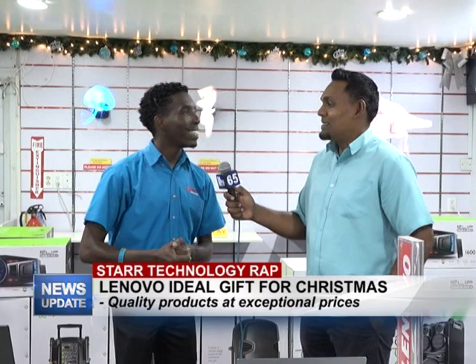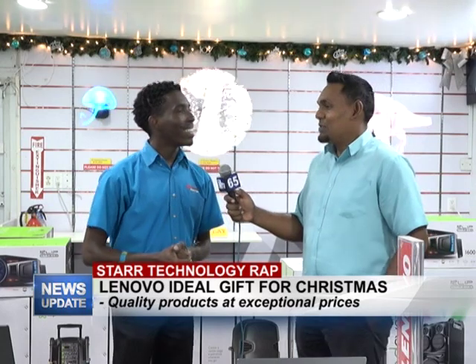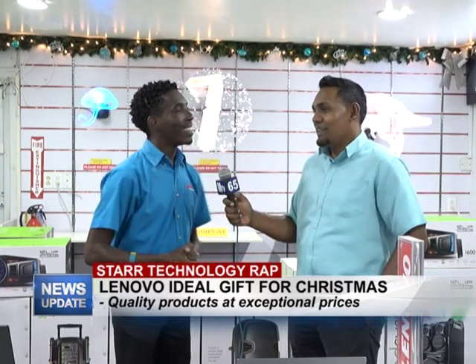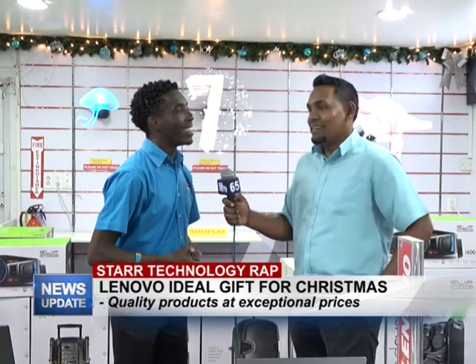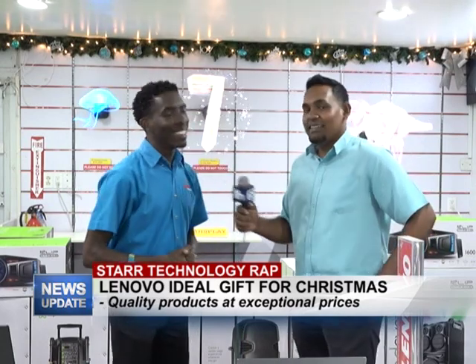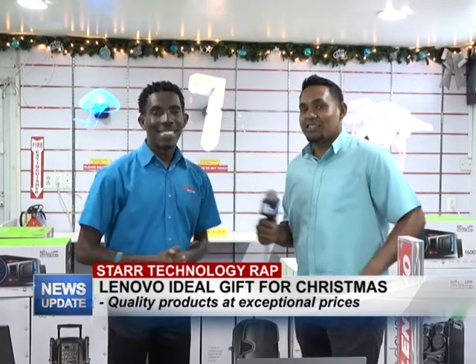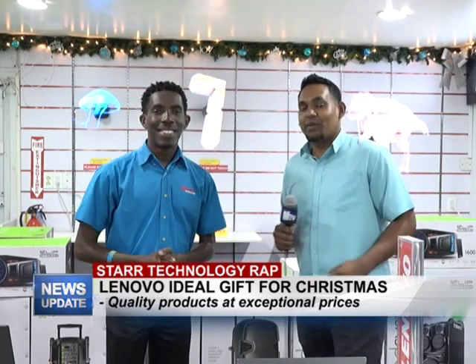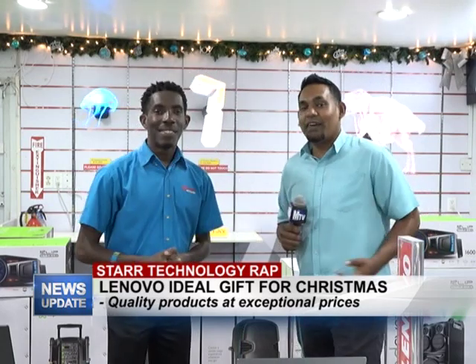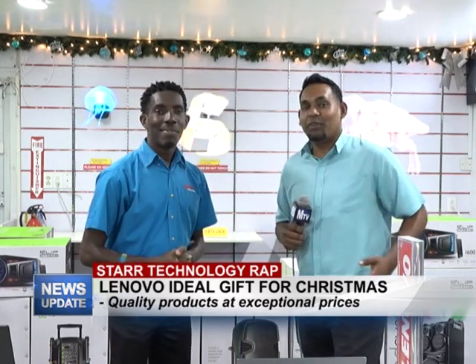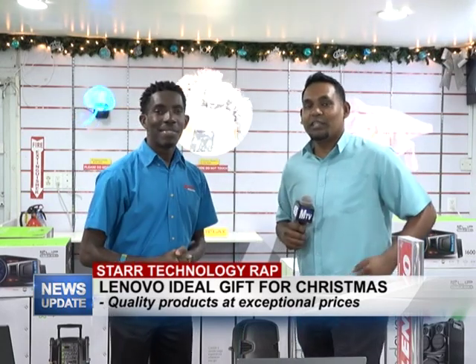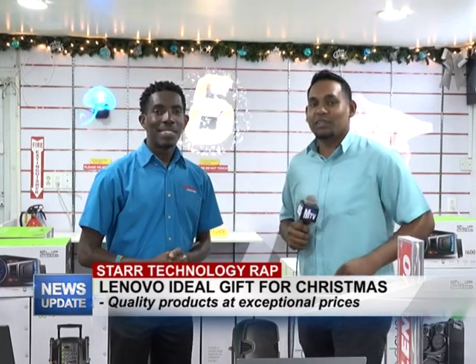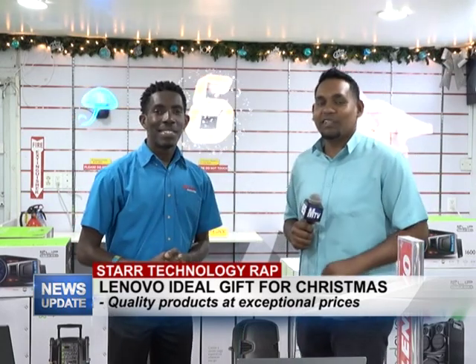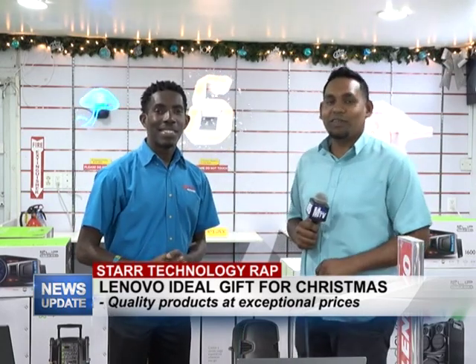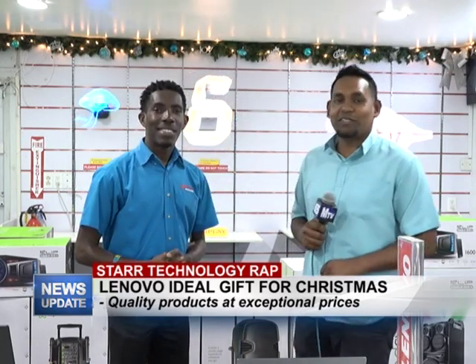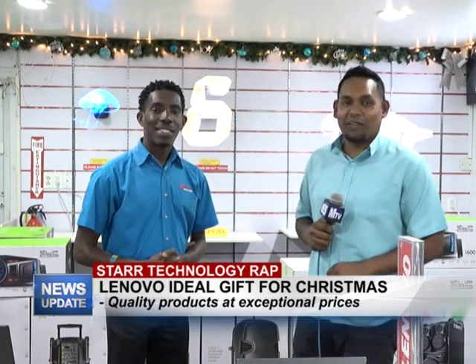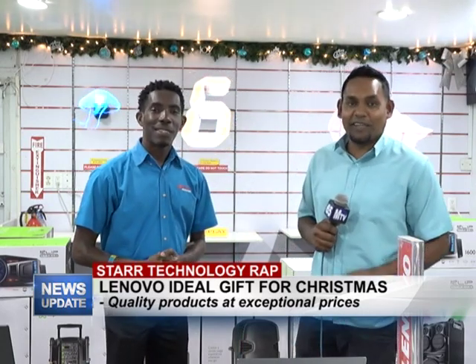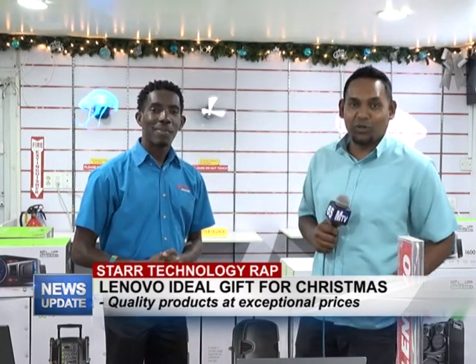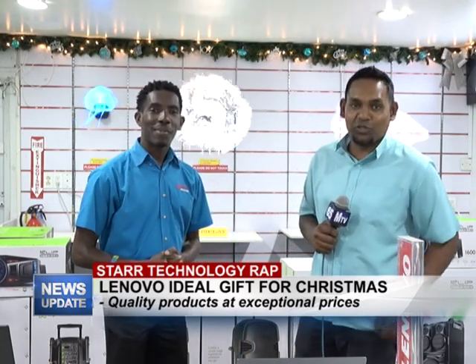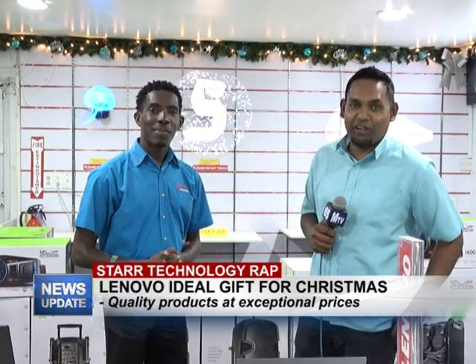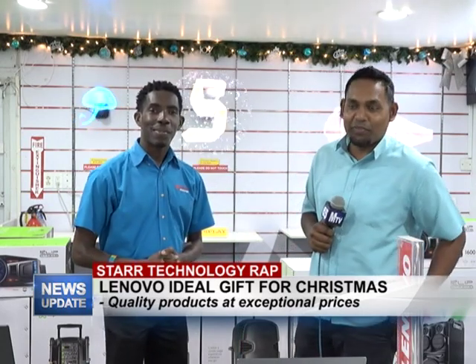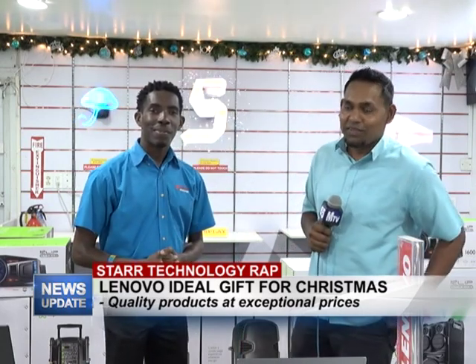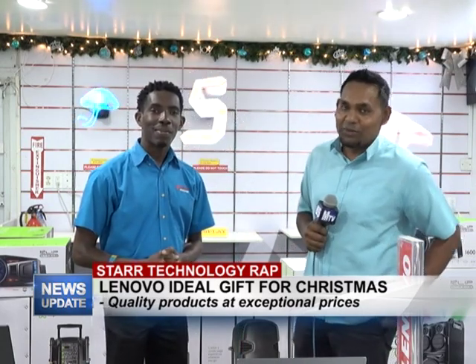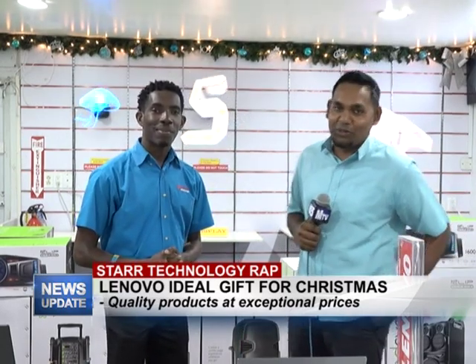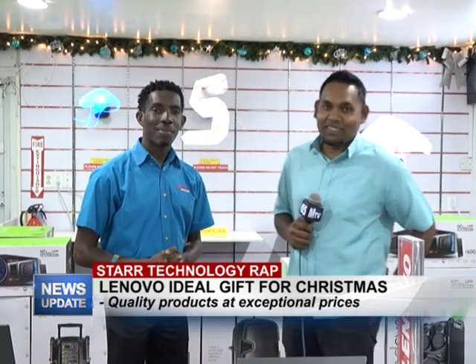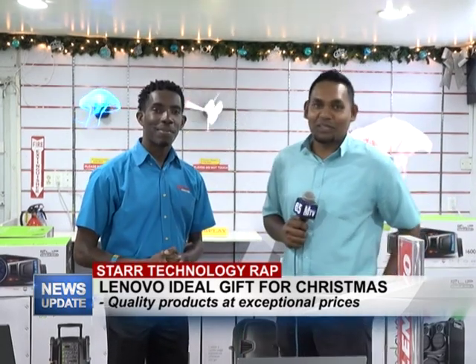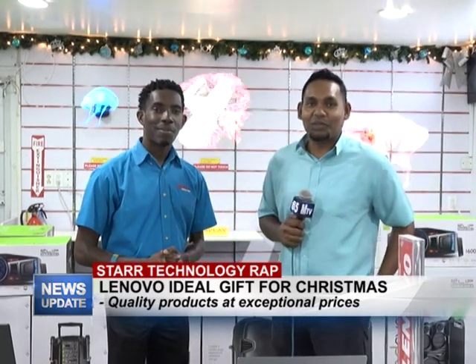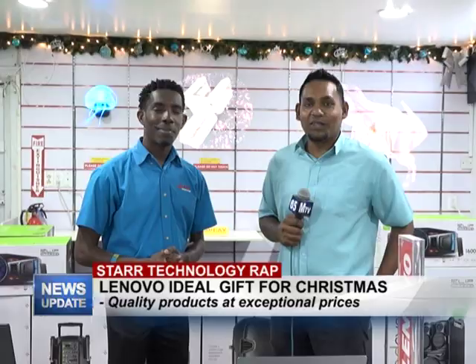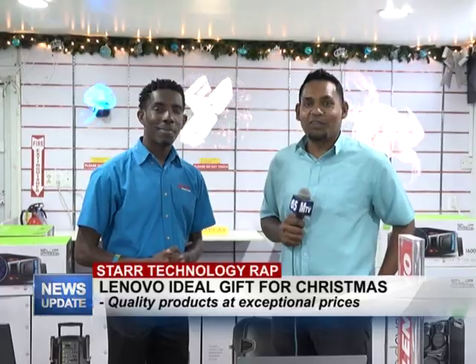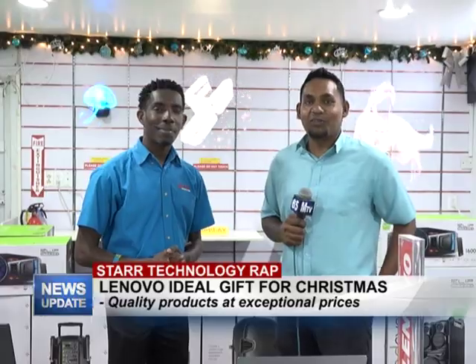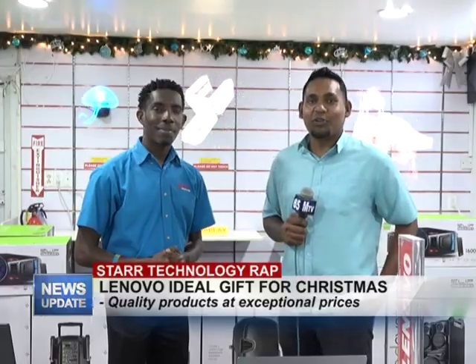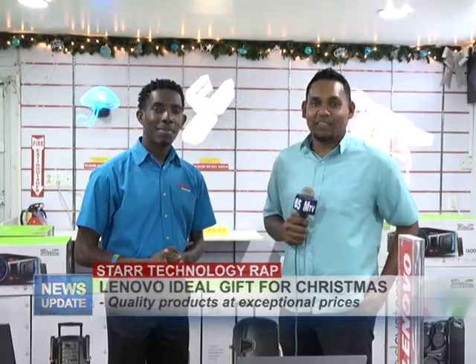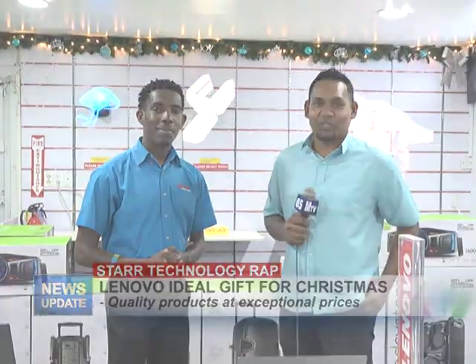Thank you Yannick. And that's all we have for you on this week's edition of Star Technology. Do join us next Monday for another edition.